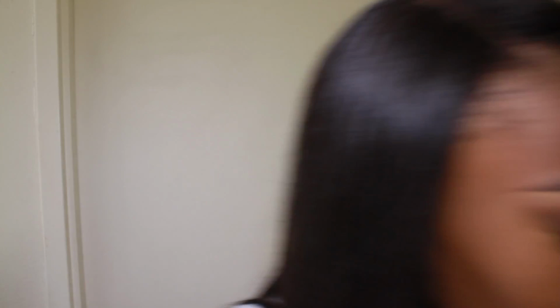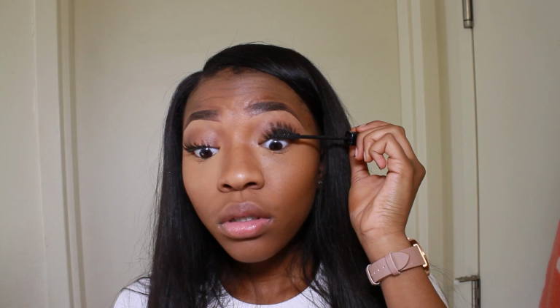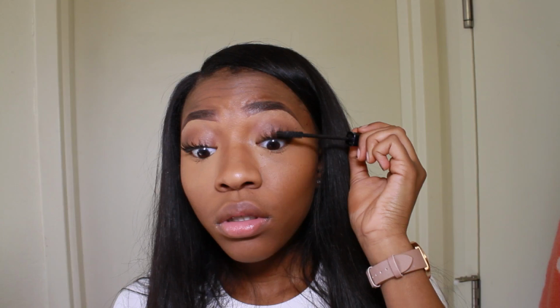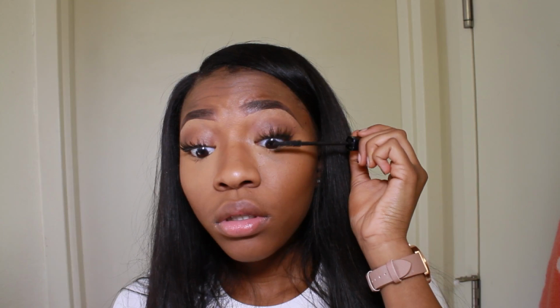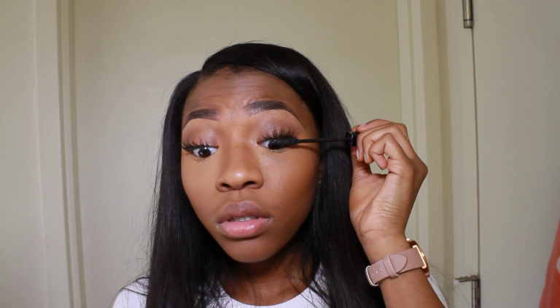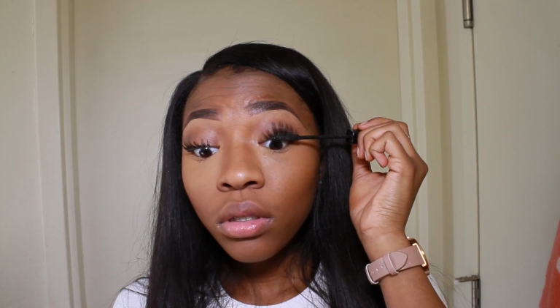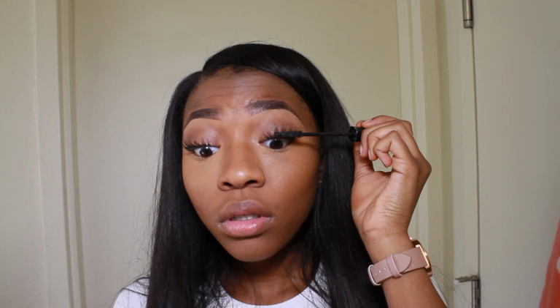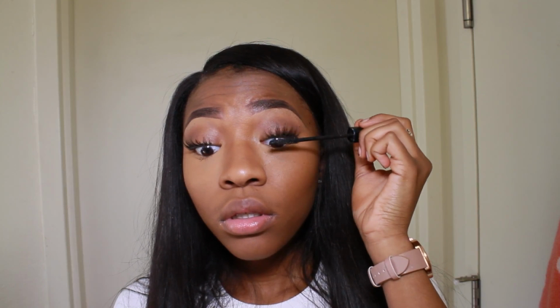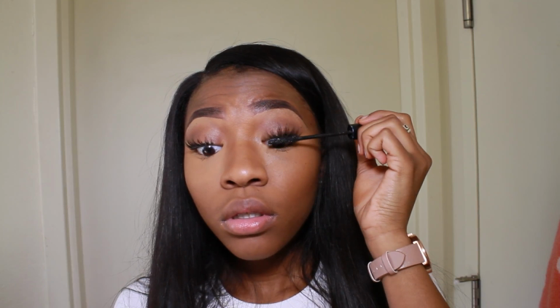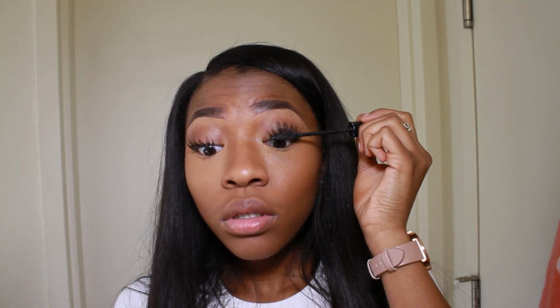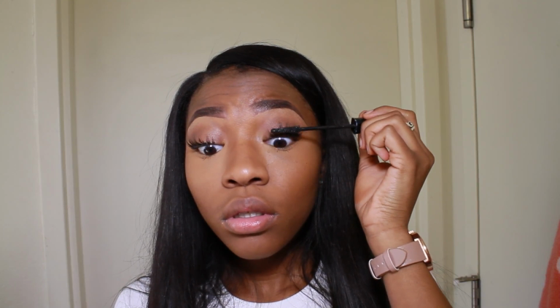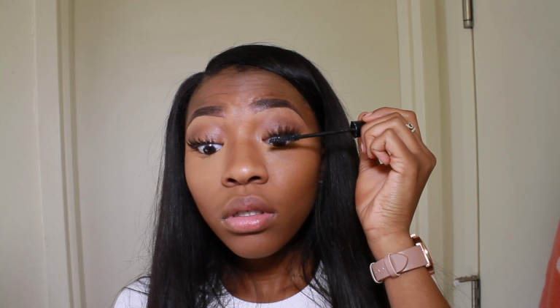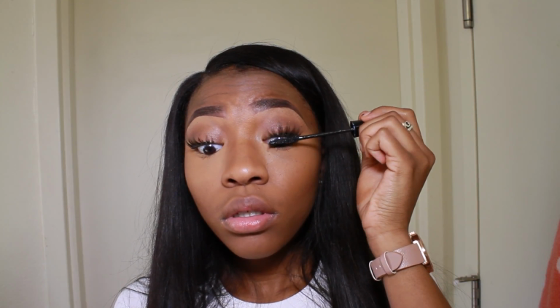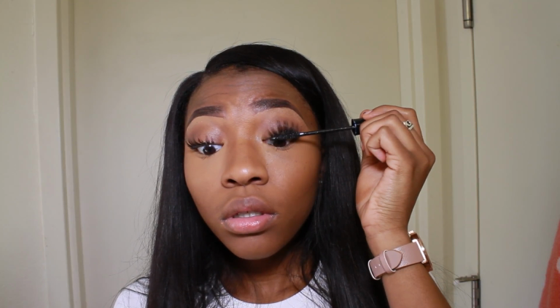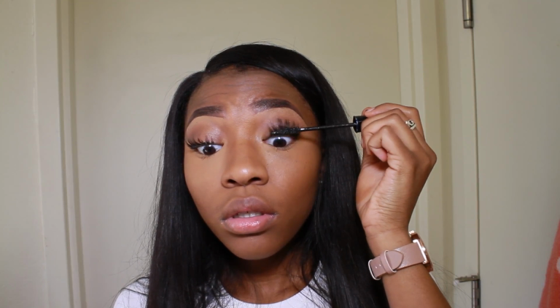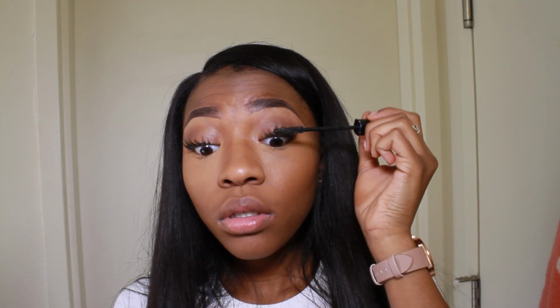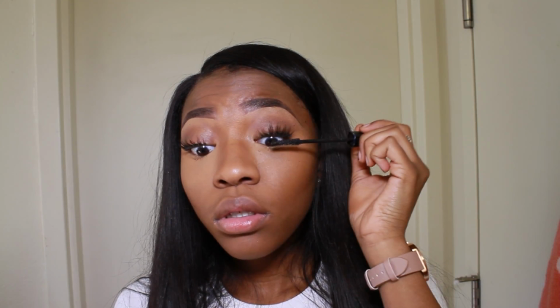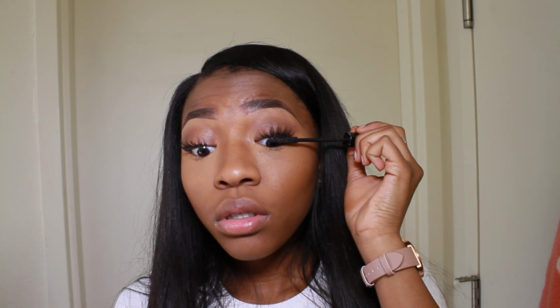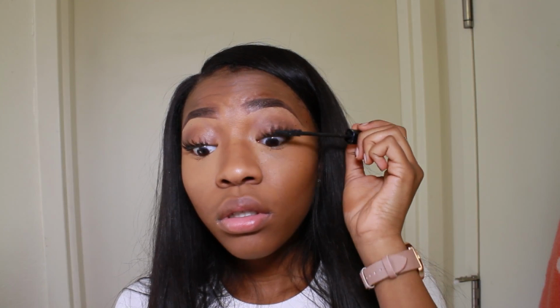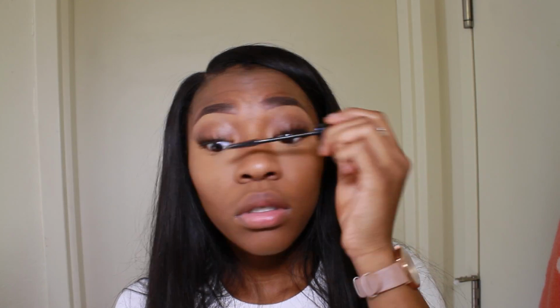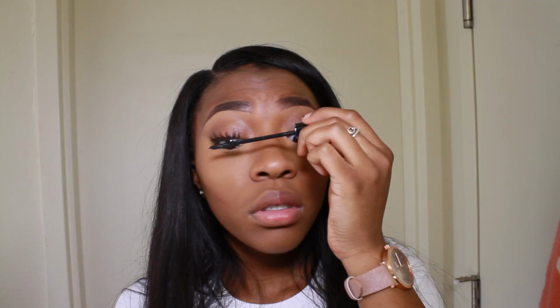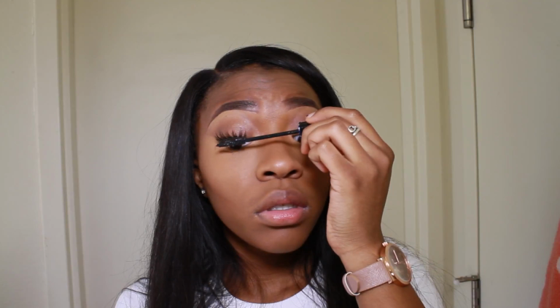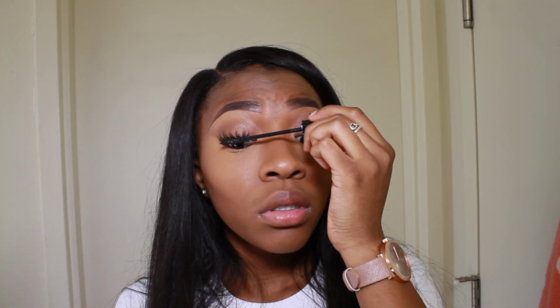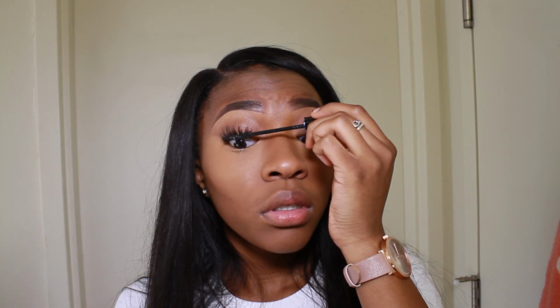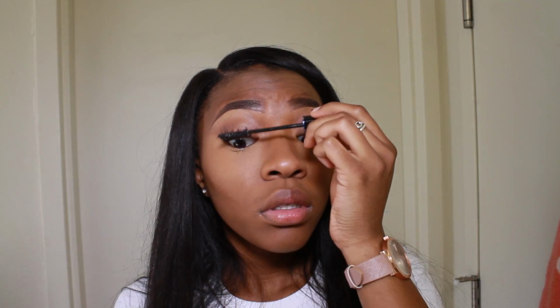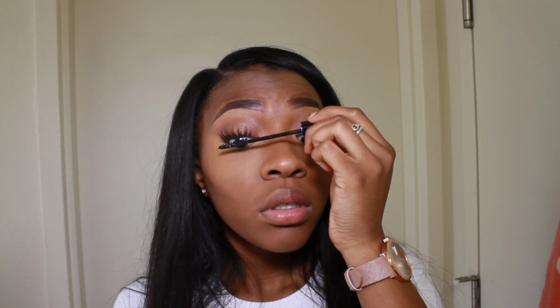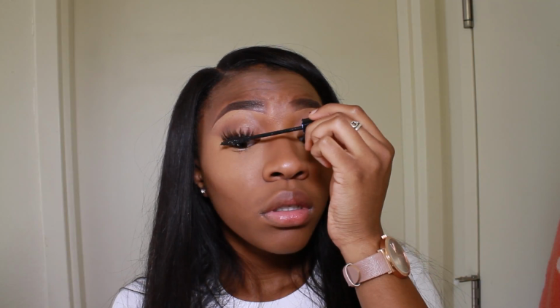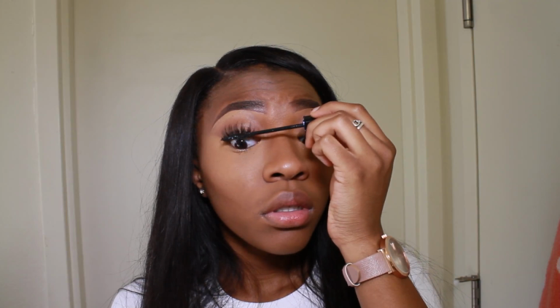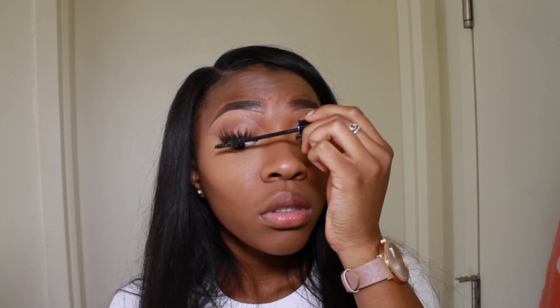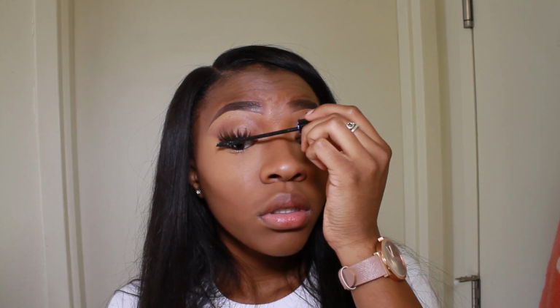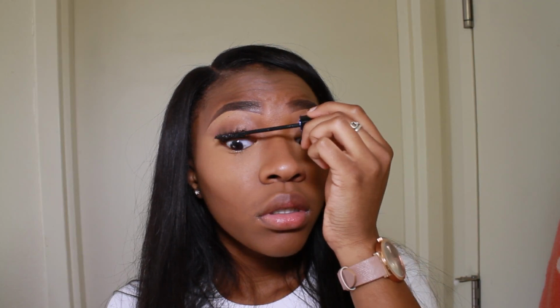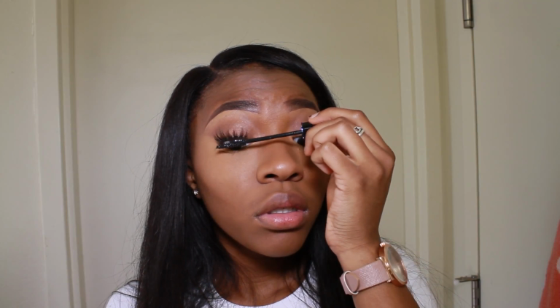I'm just going to put some mascara on my lashes to make sure there's no eyeshadow on them and to blend them in with my falsies.